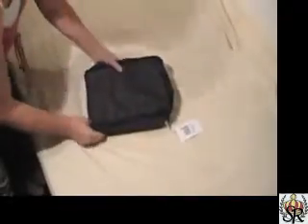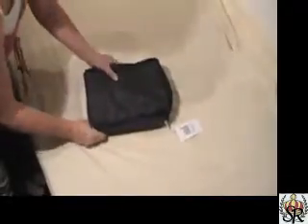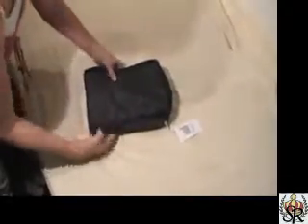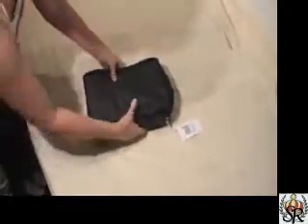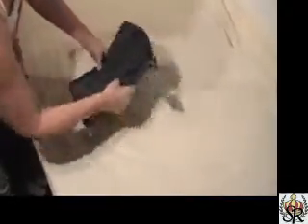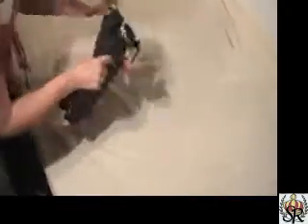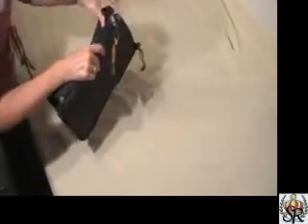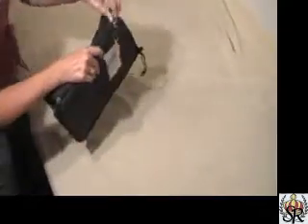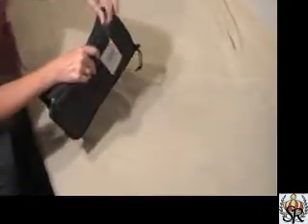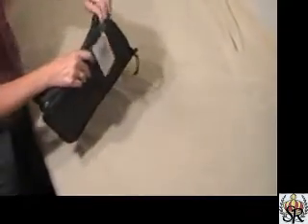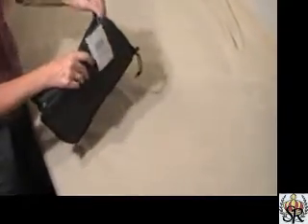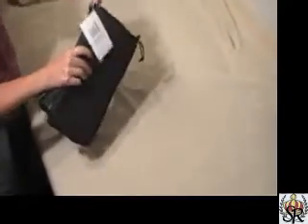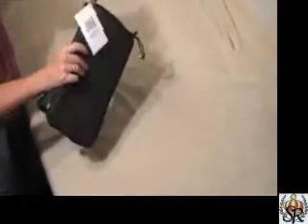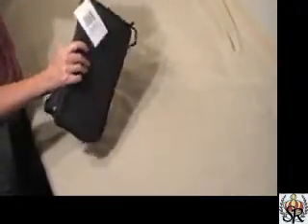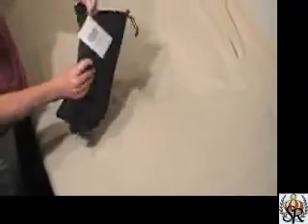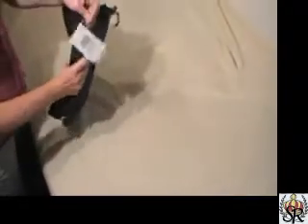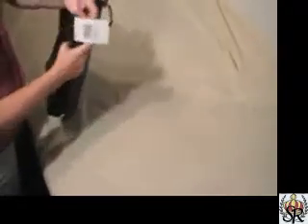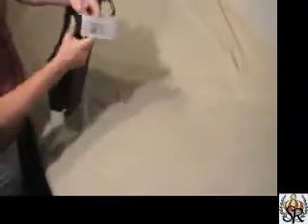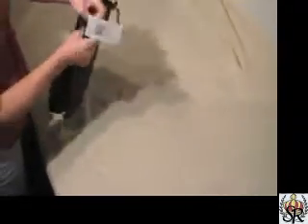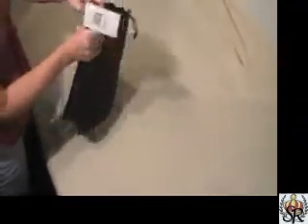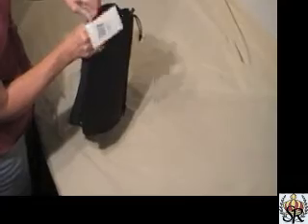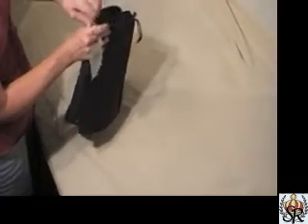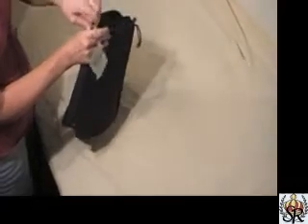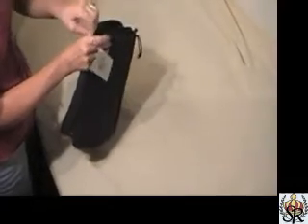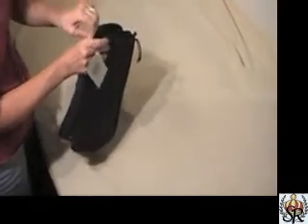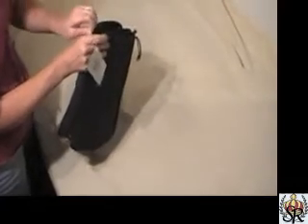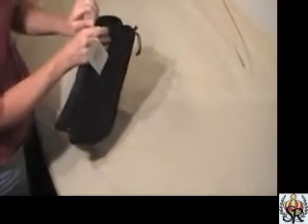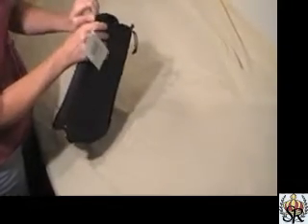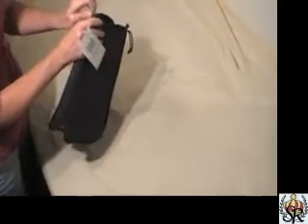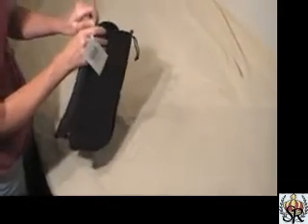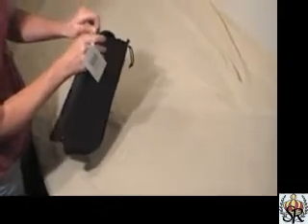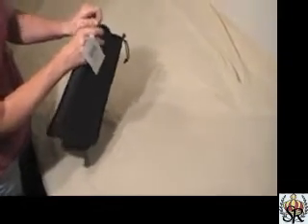Guess what? We're all done. It's back. You can throw it back in your purse and ready for next time.